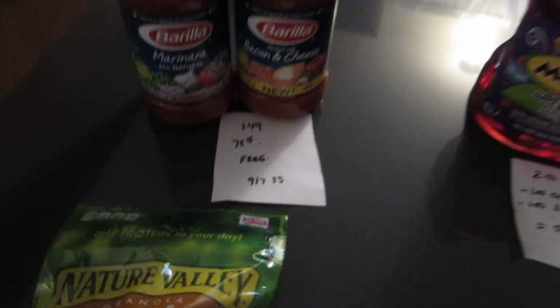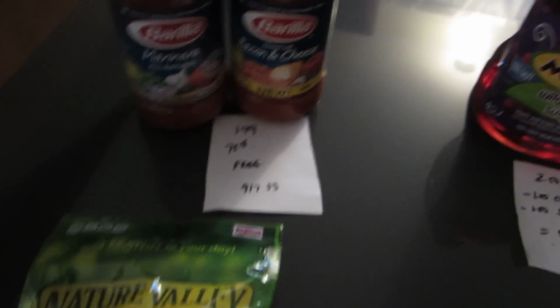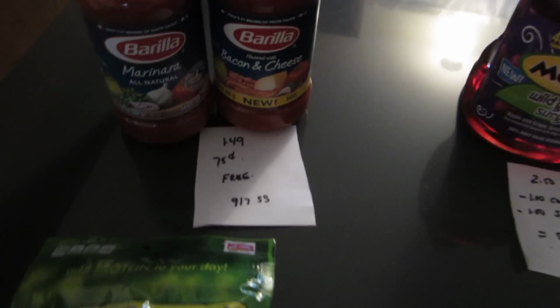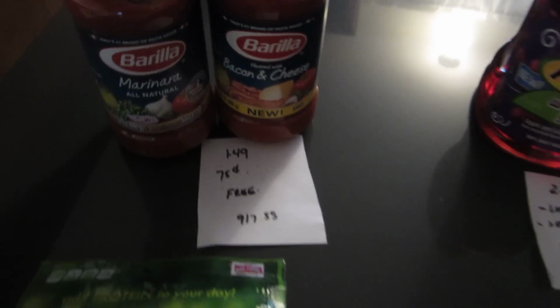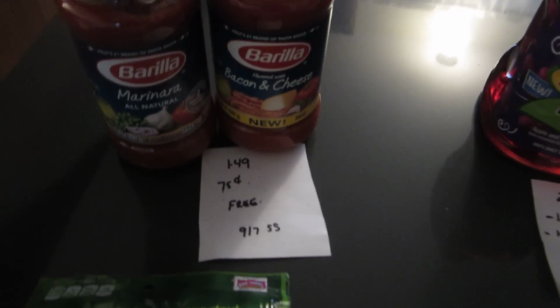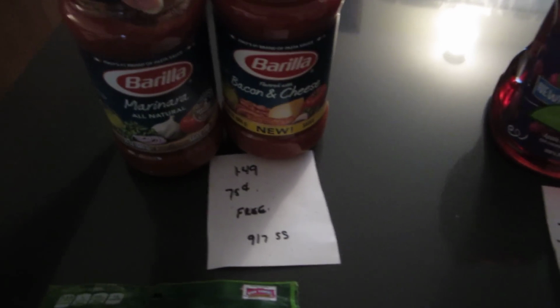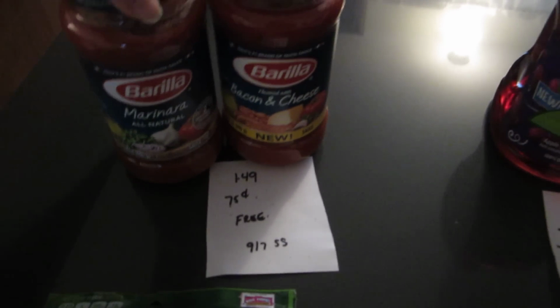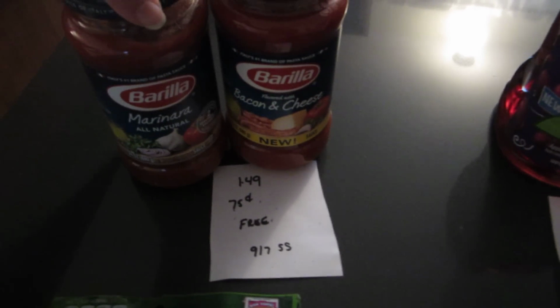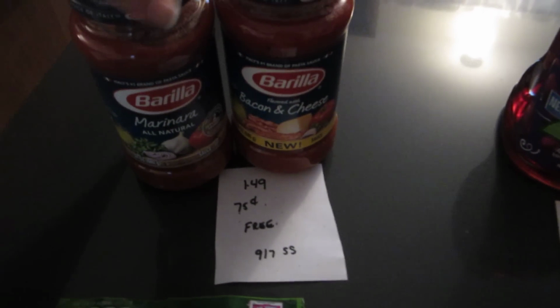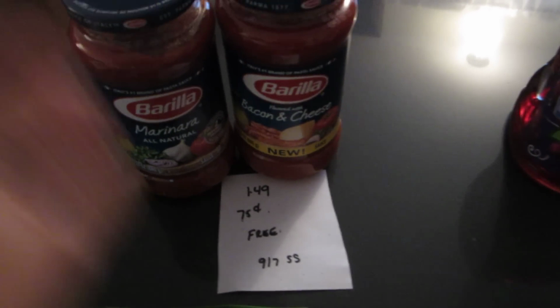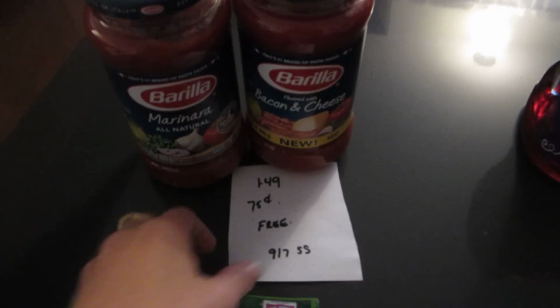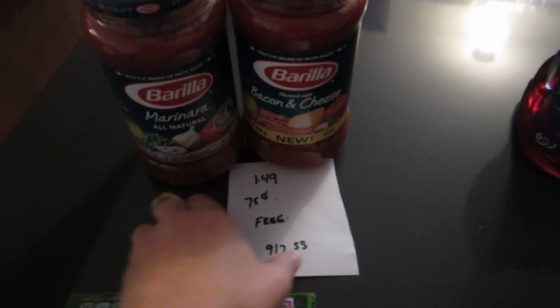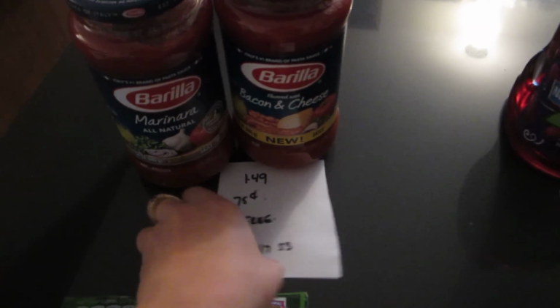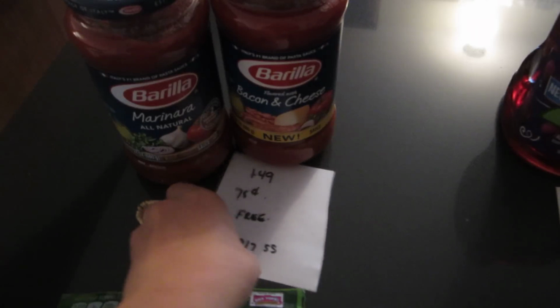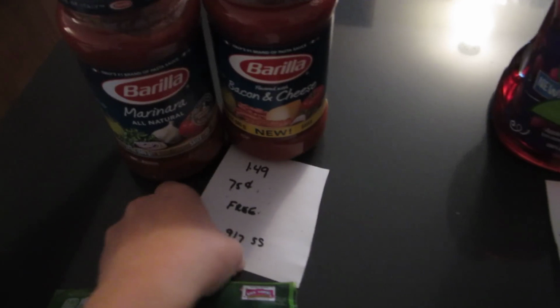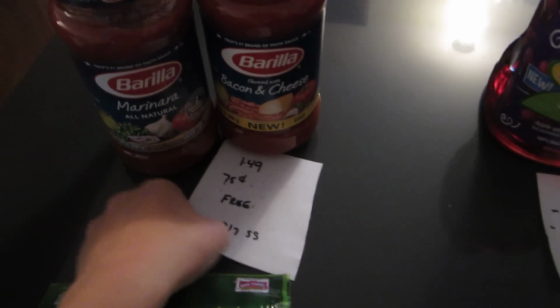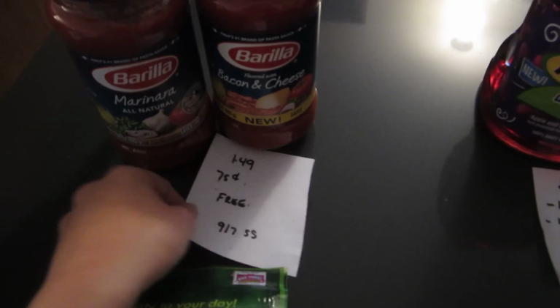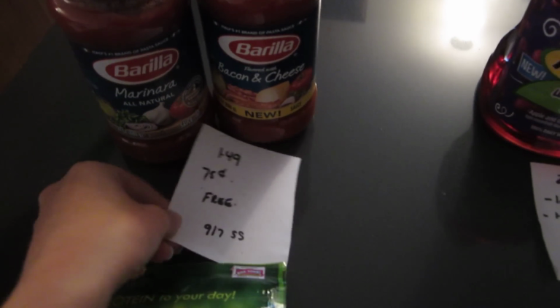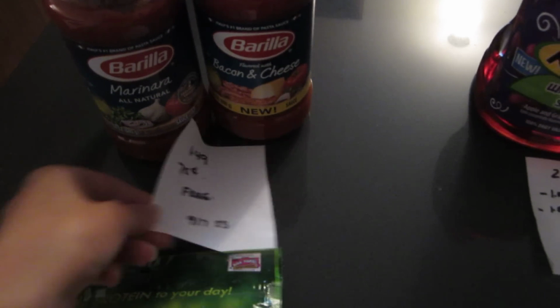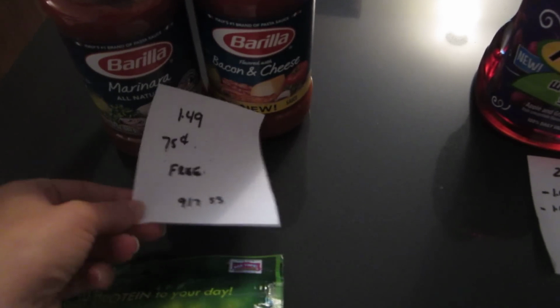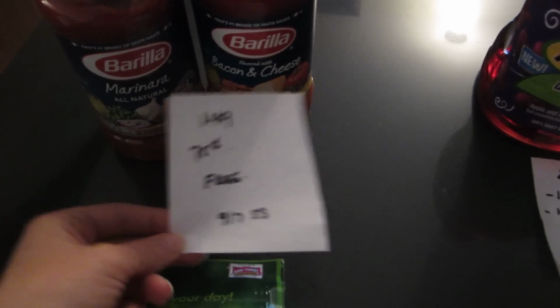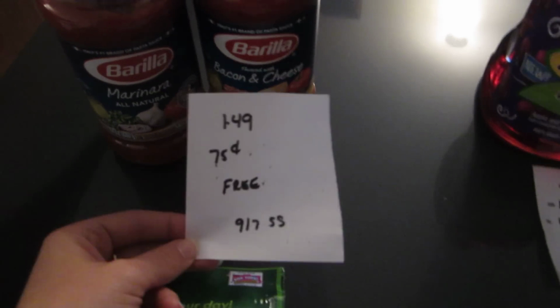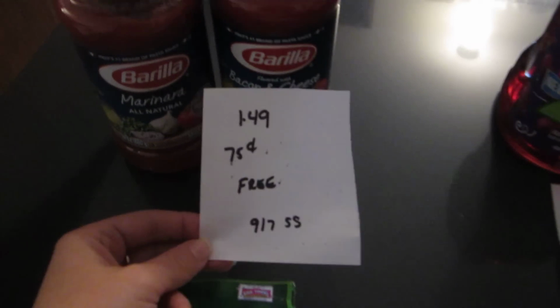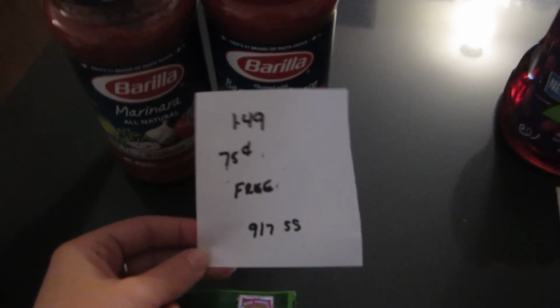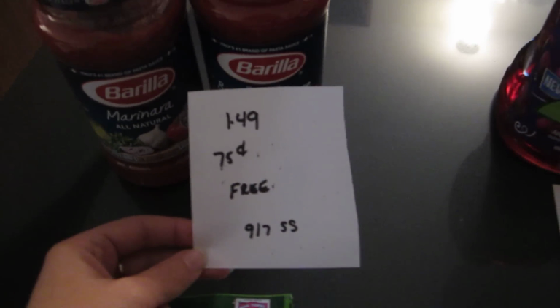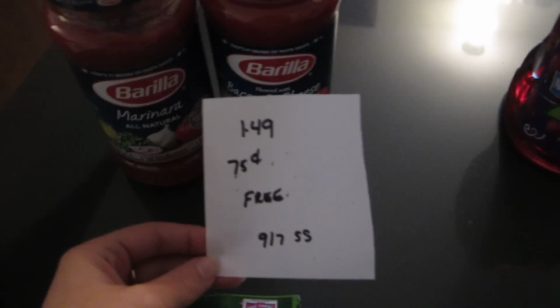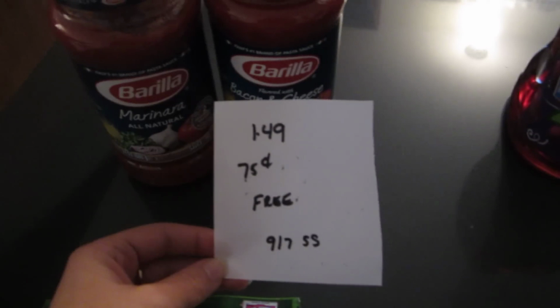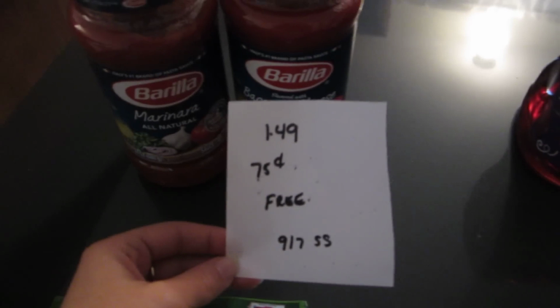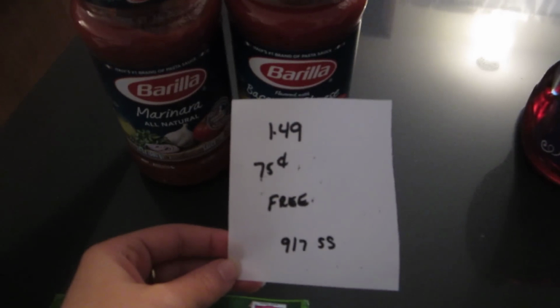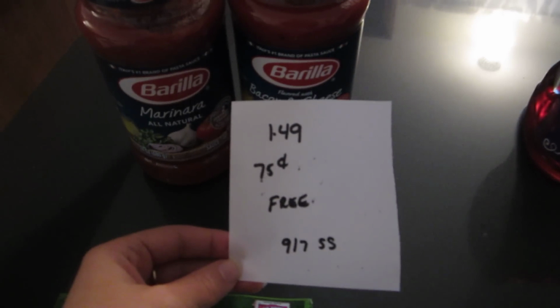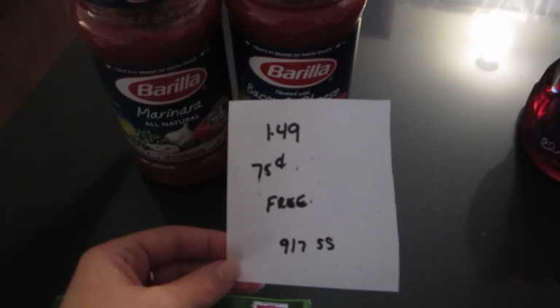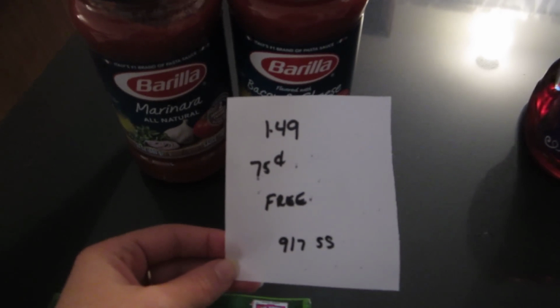But I did get a couple things on Sunday. There are still a few more things that I'm probably going to get later on in the week, so I'll just tell you about them. I don't actually have the products here in front of me.